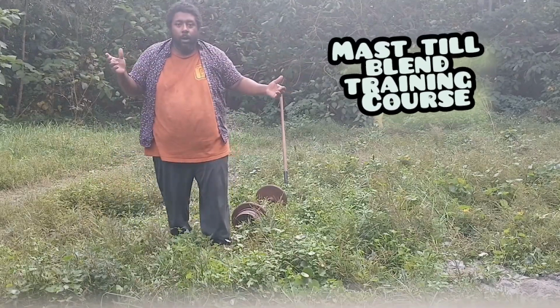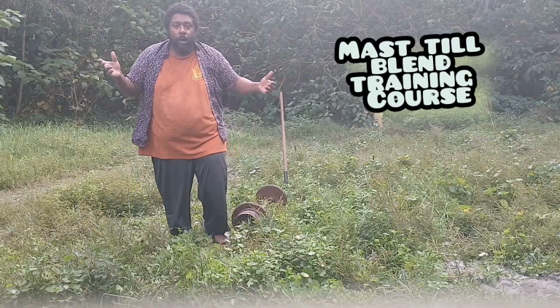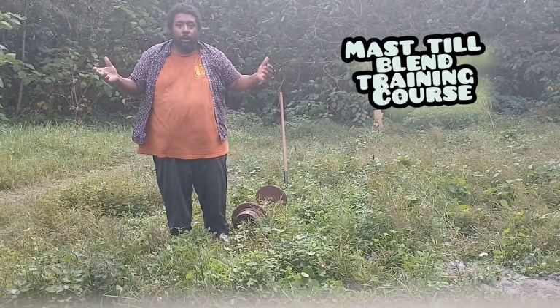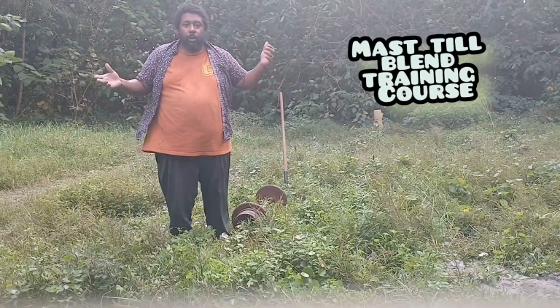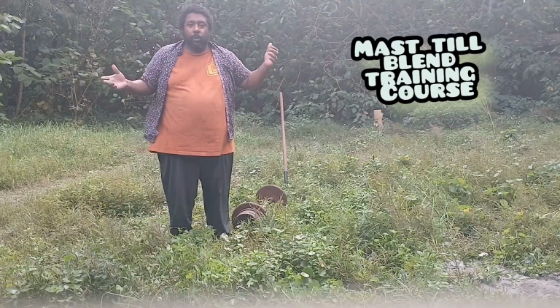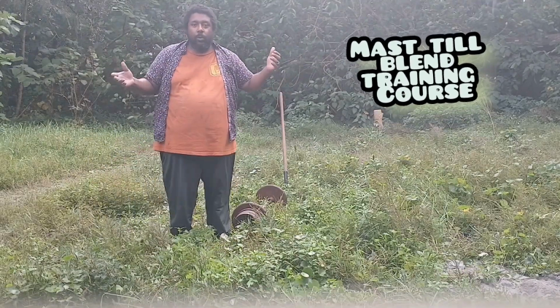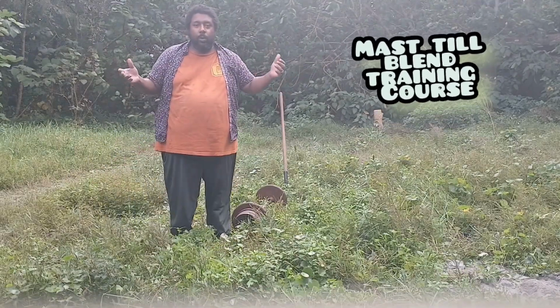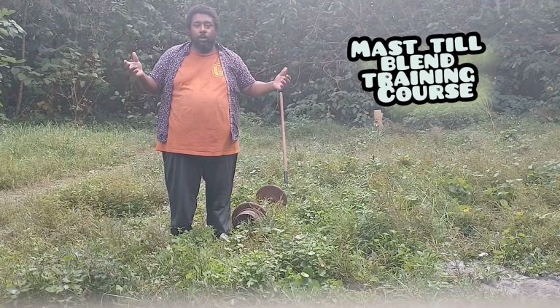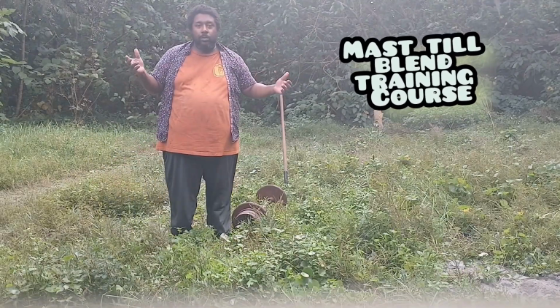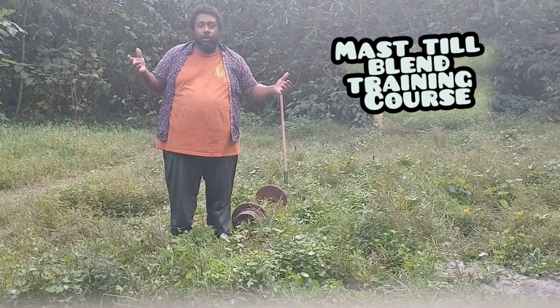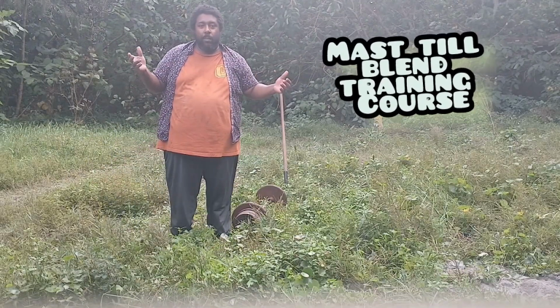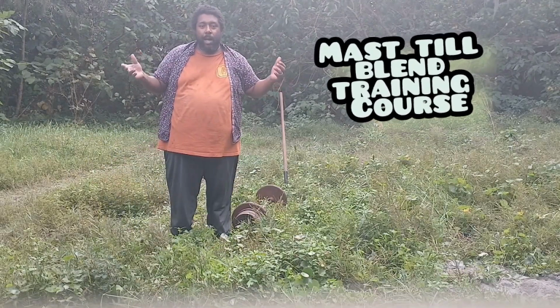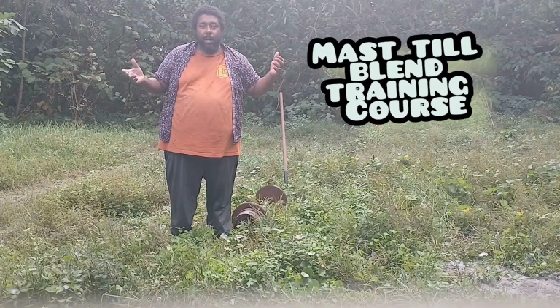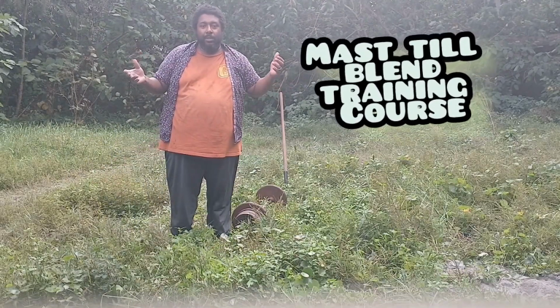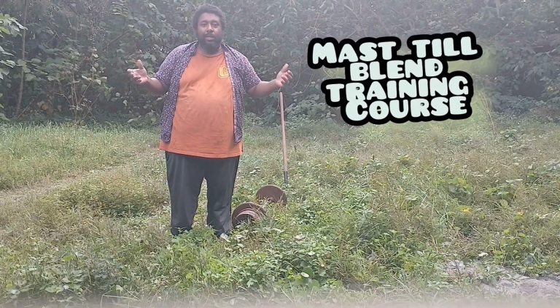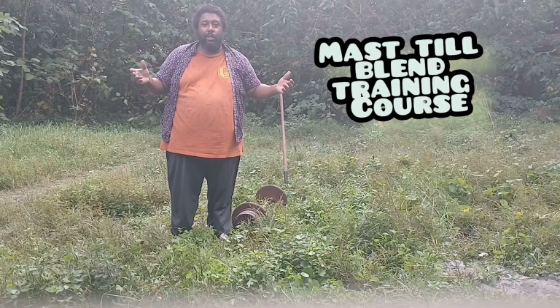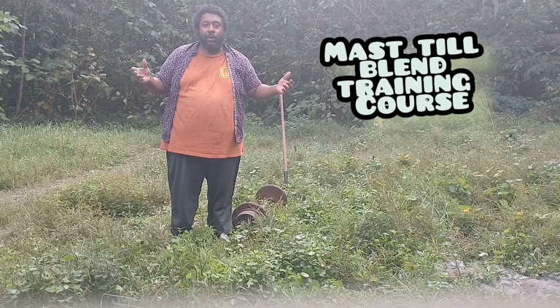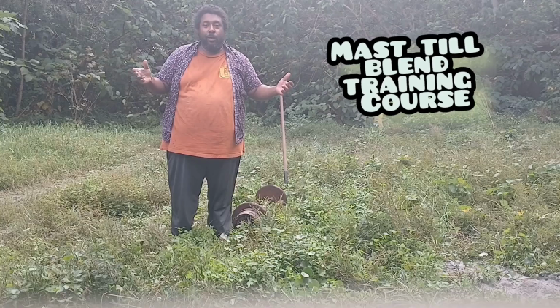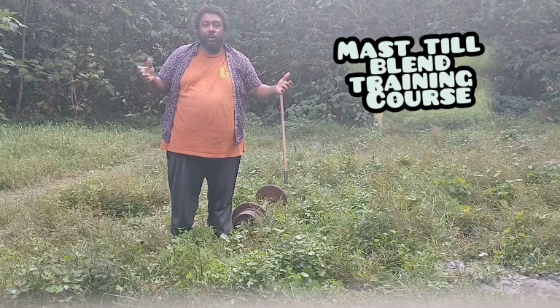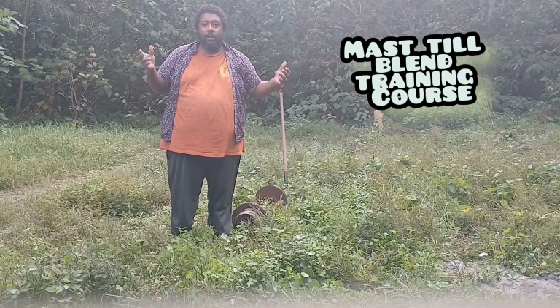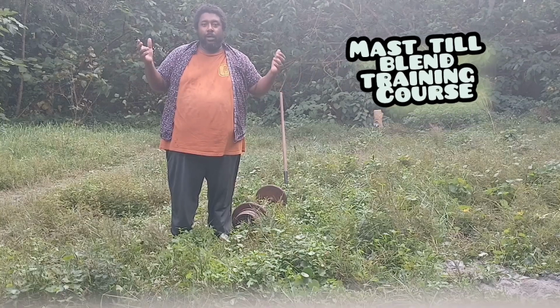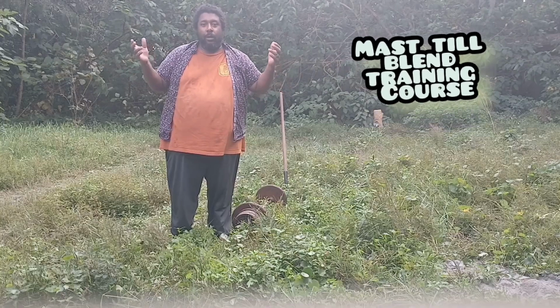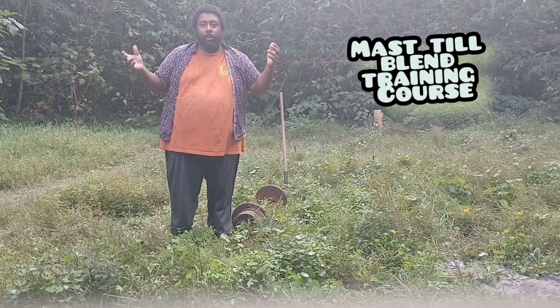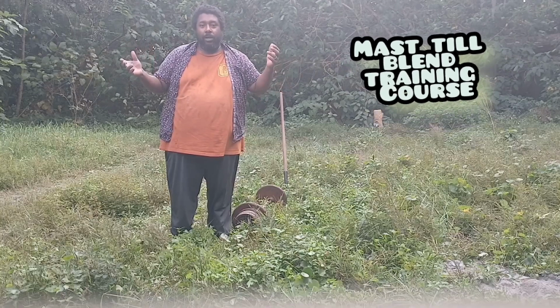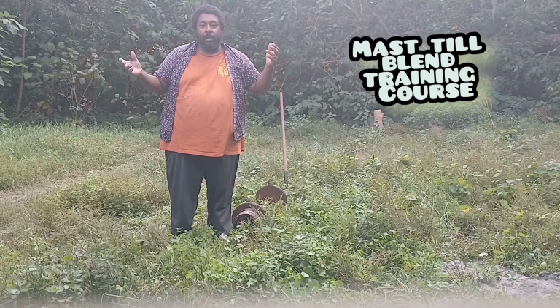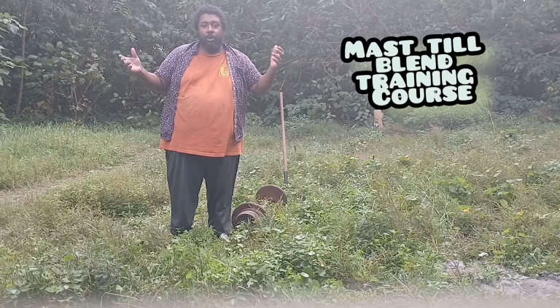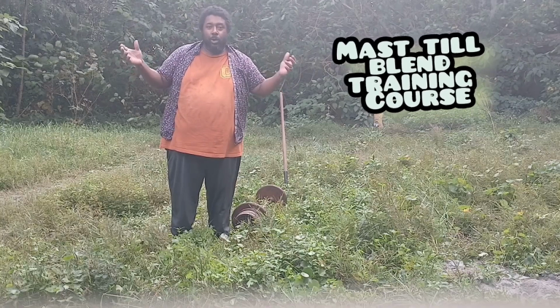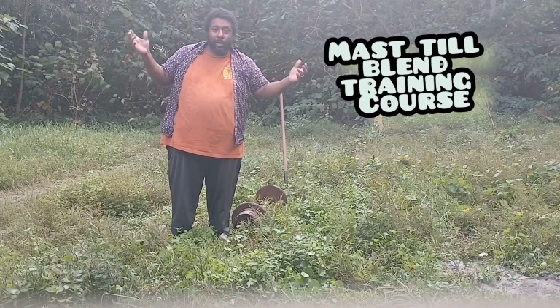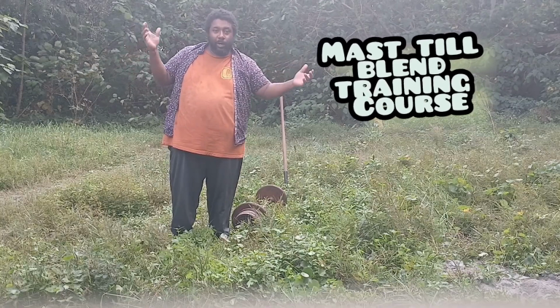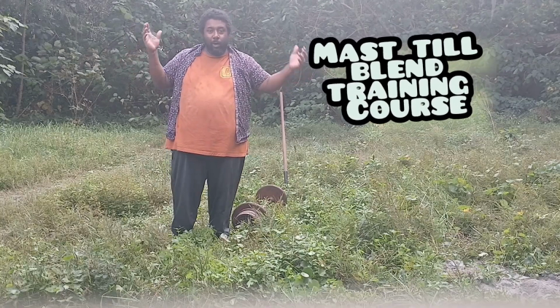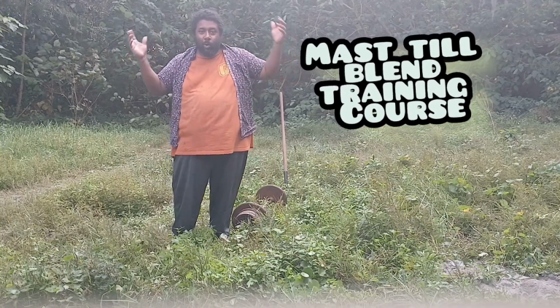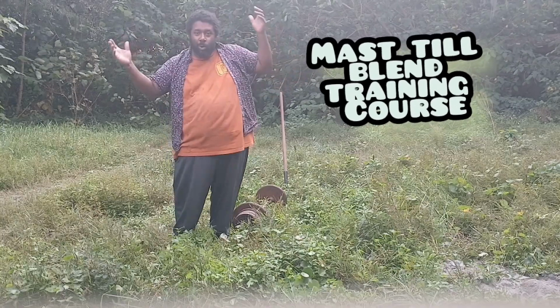Hello, welcome to my mass till blend training course.